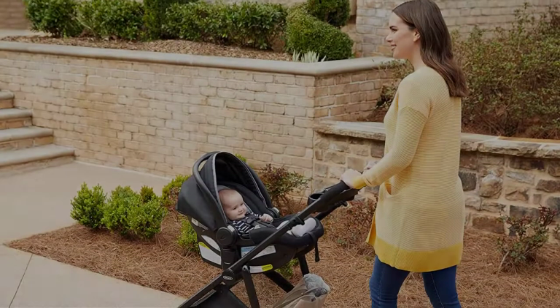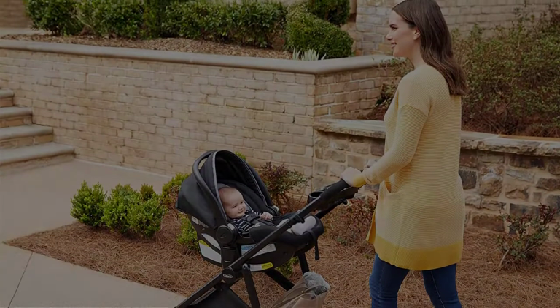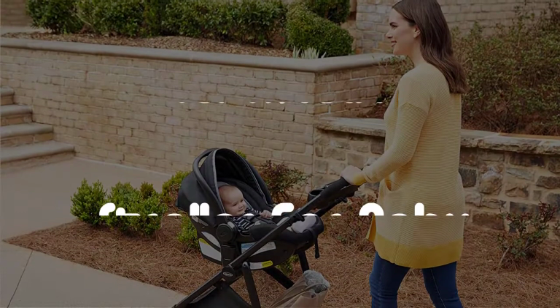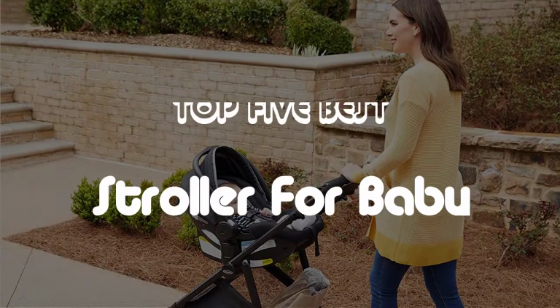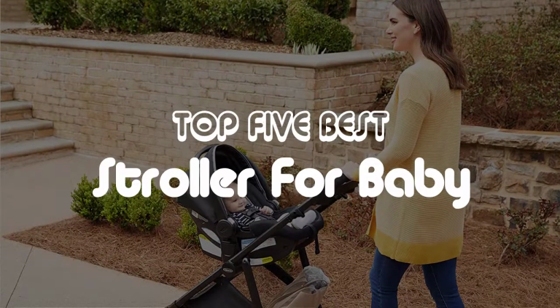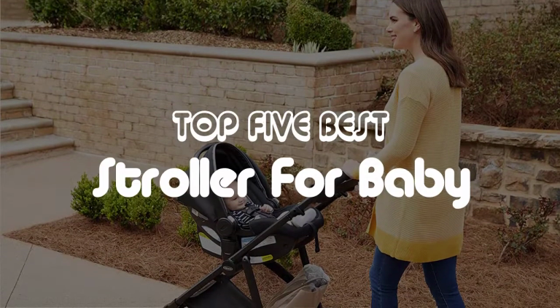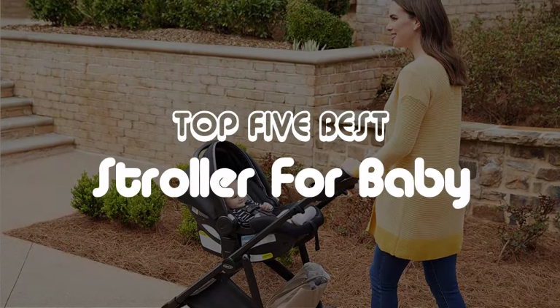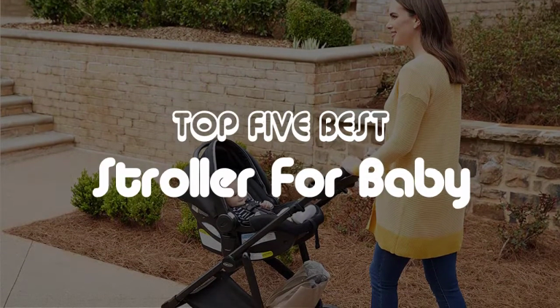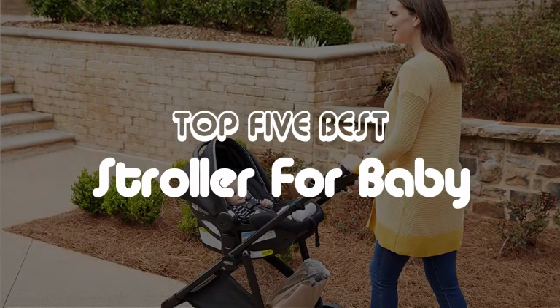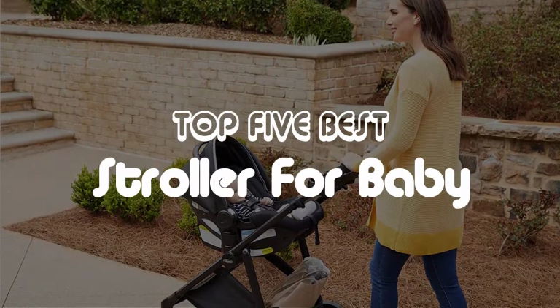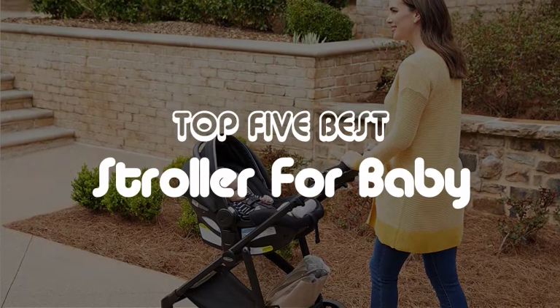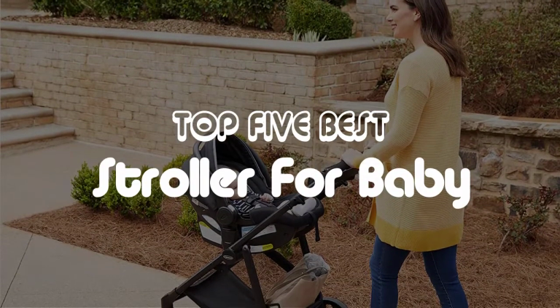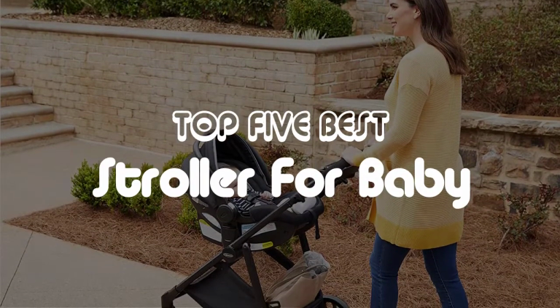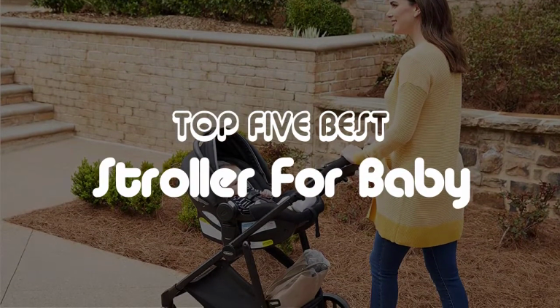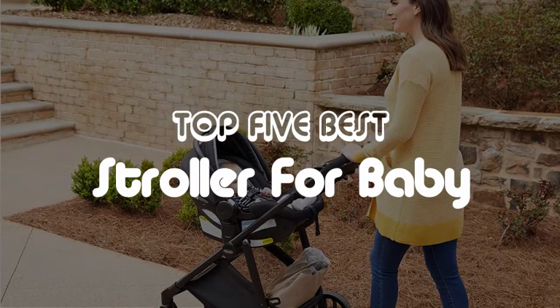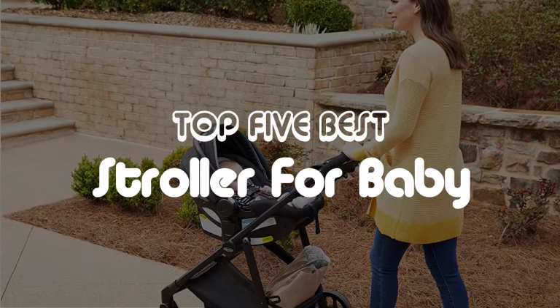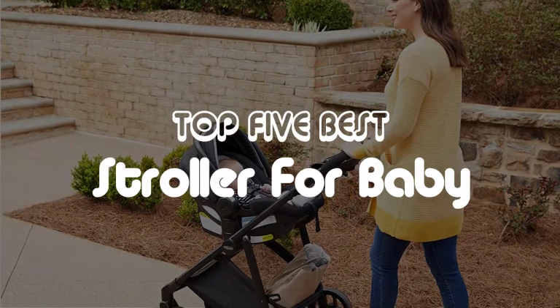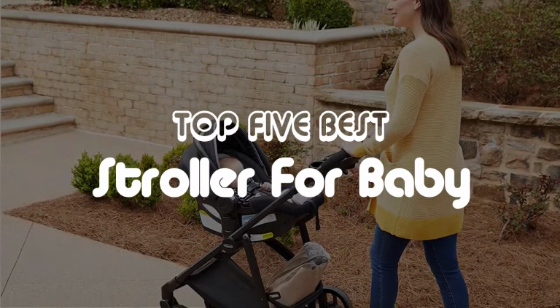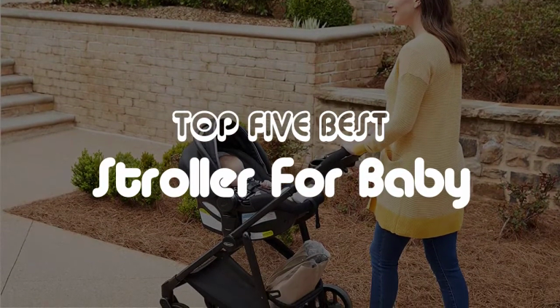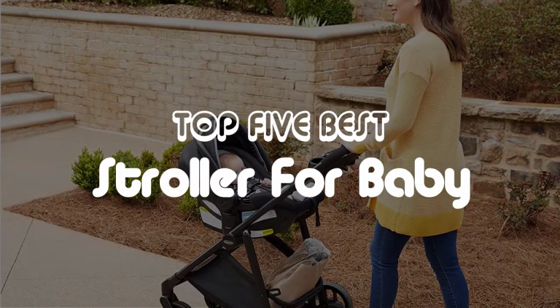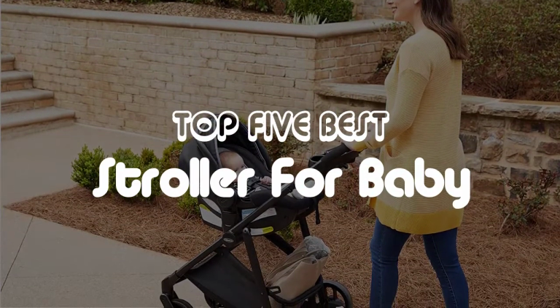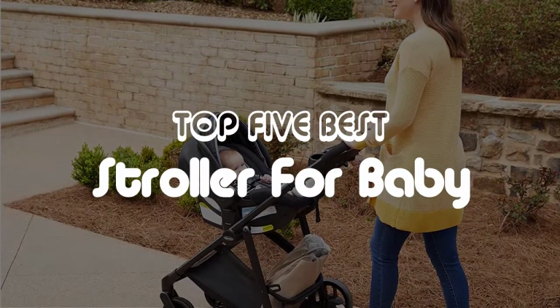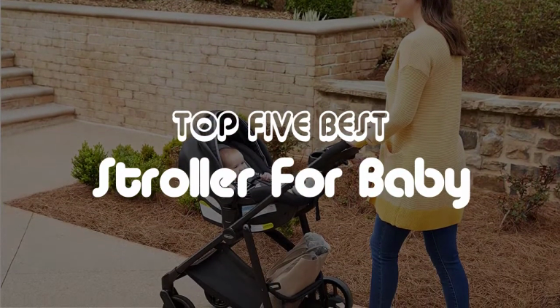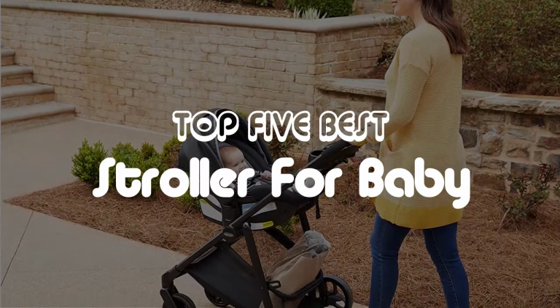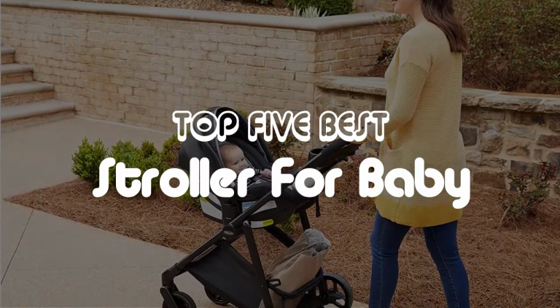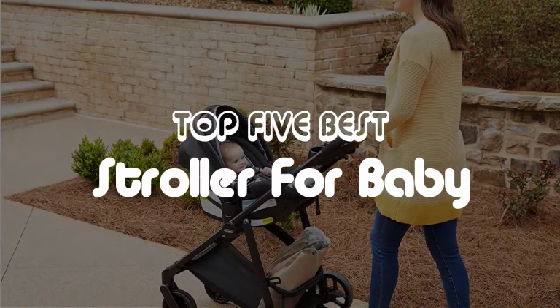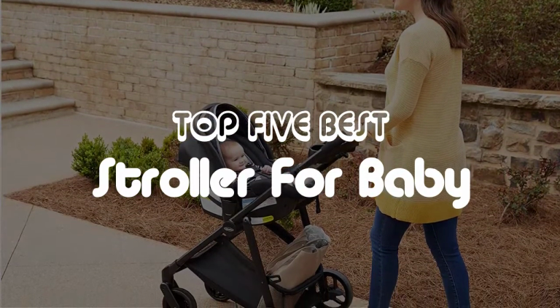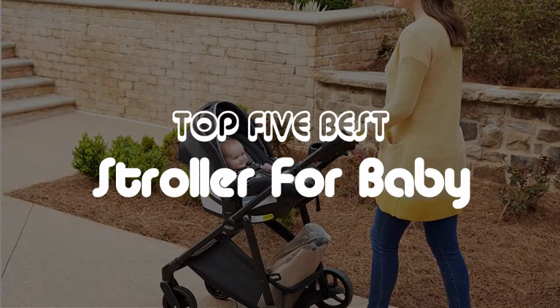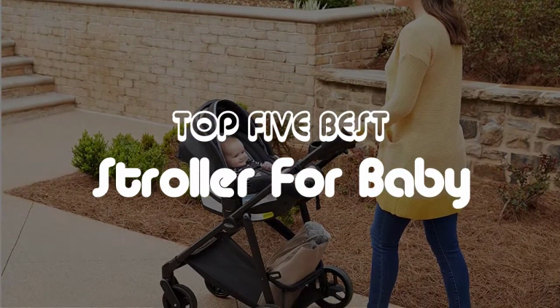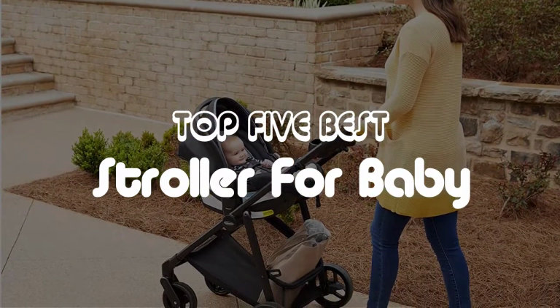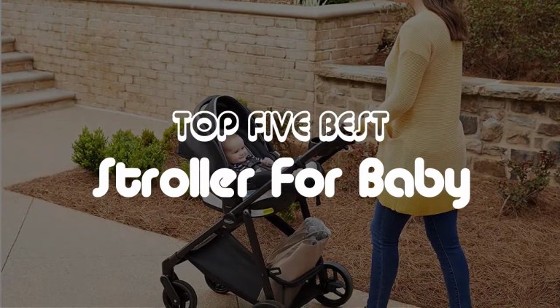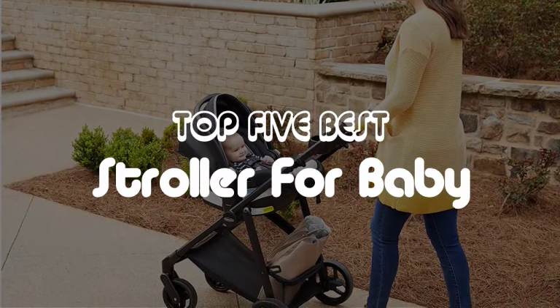In this video, we will discuss the top 5 best strollers for baby and toddler in the current market.